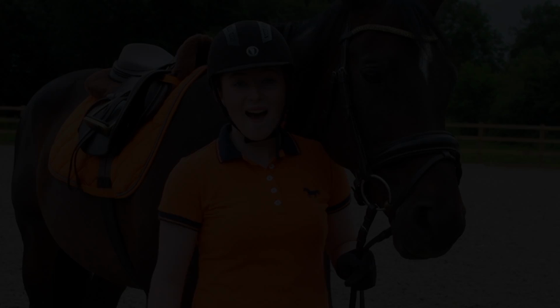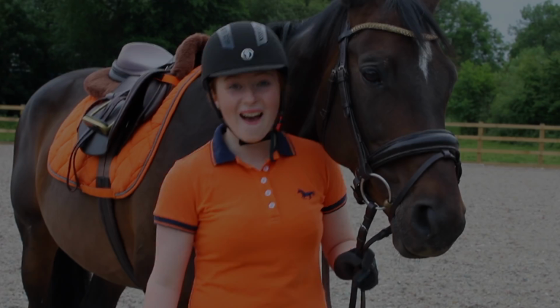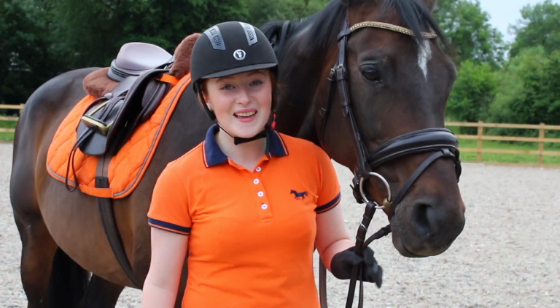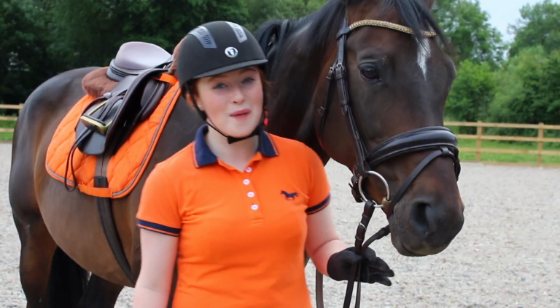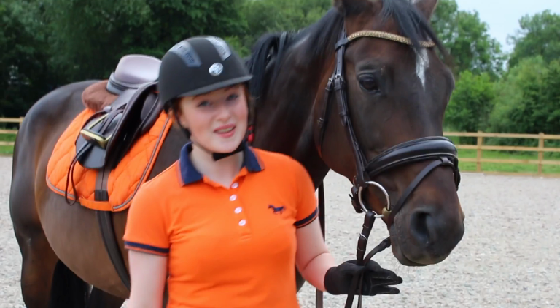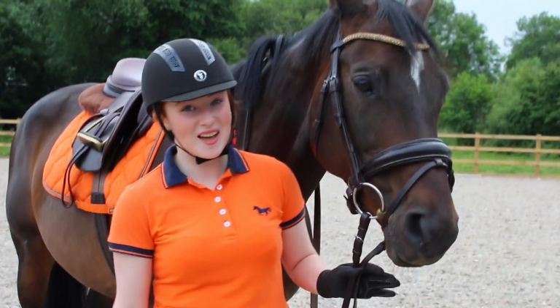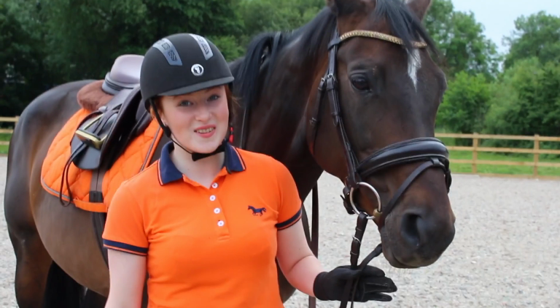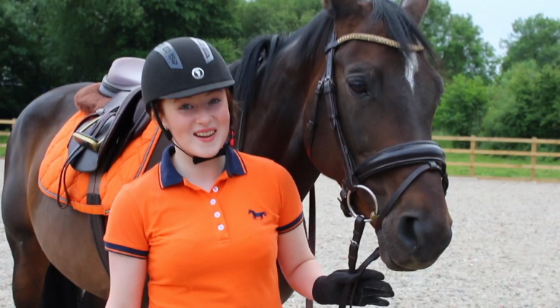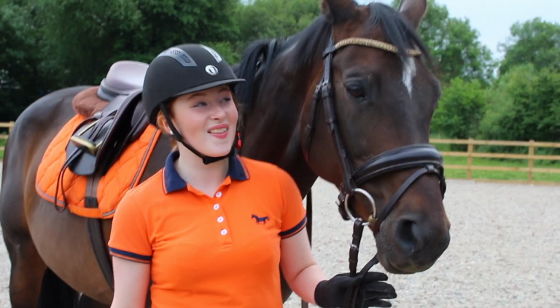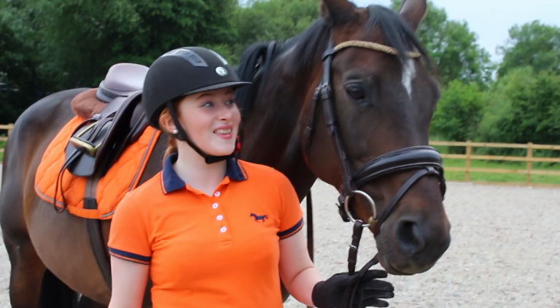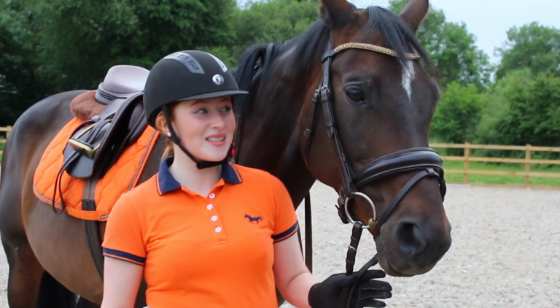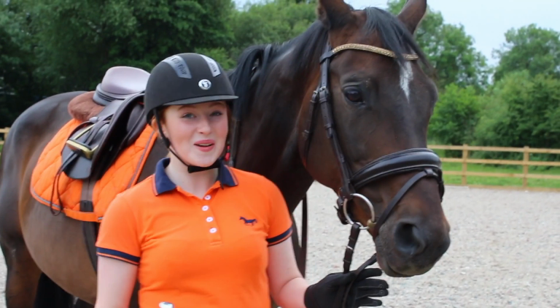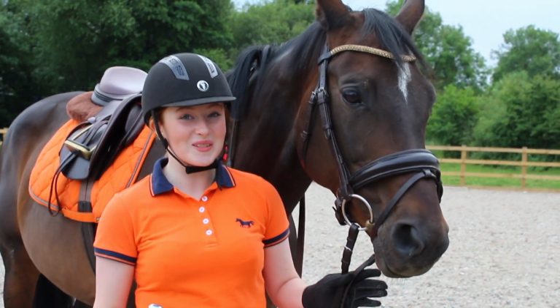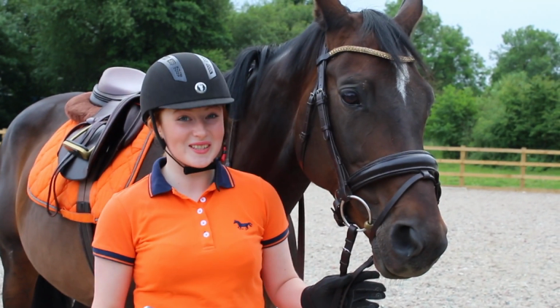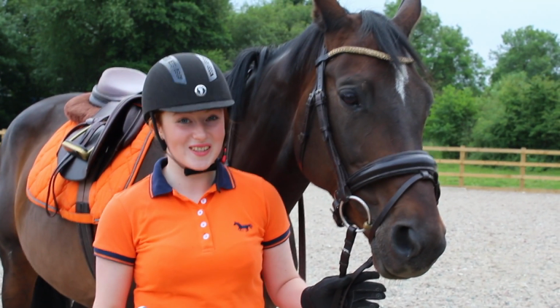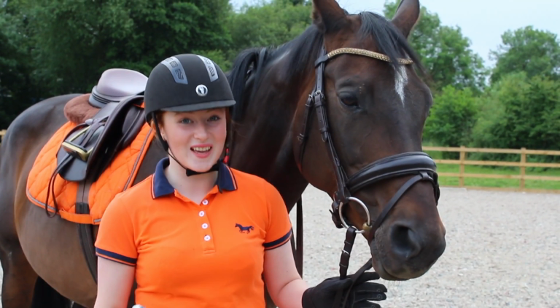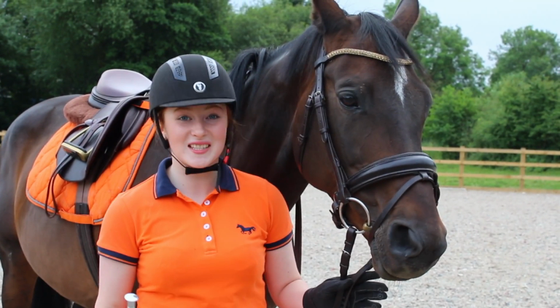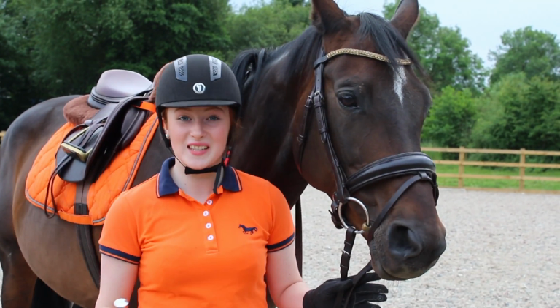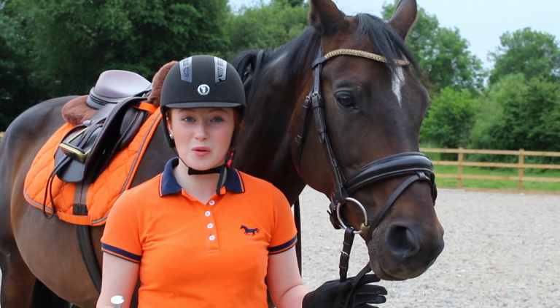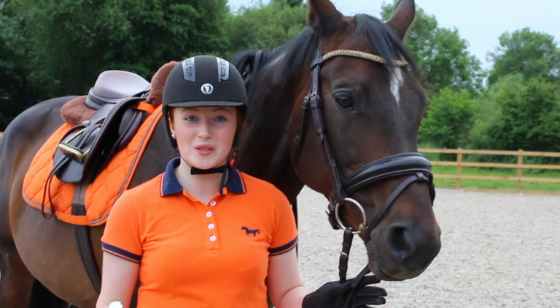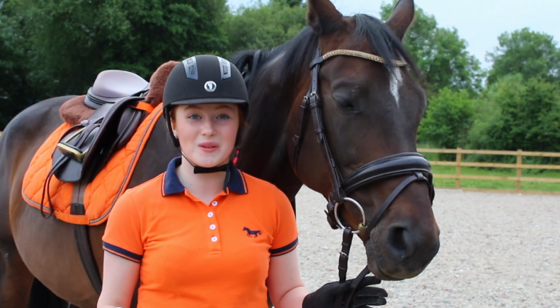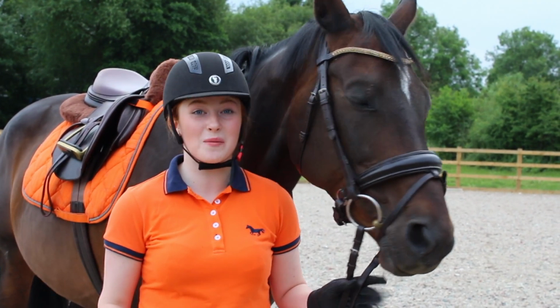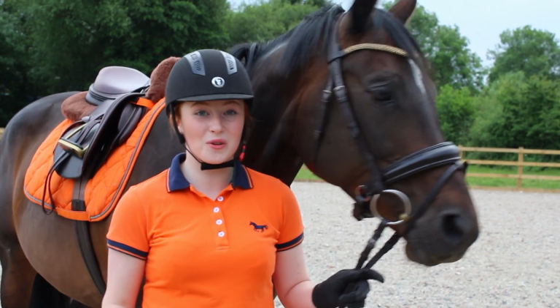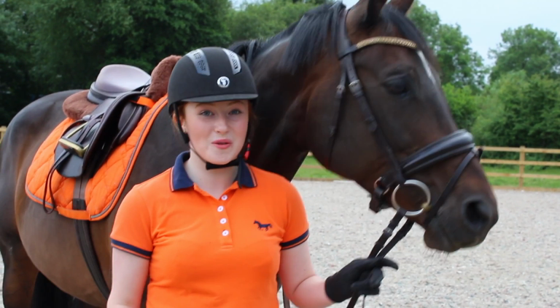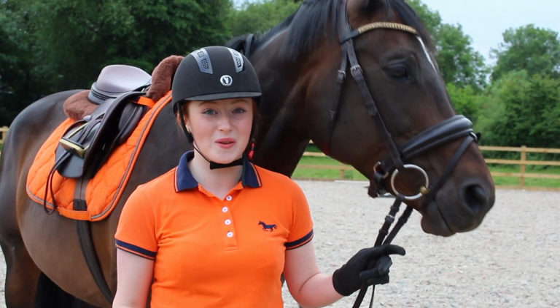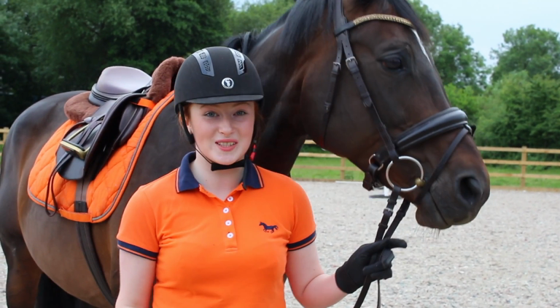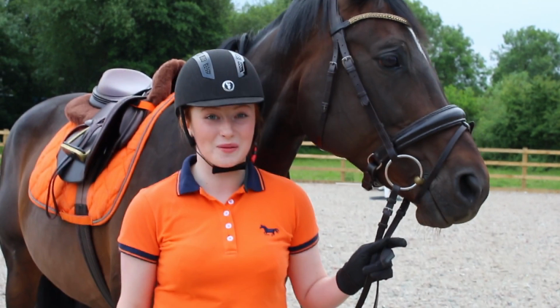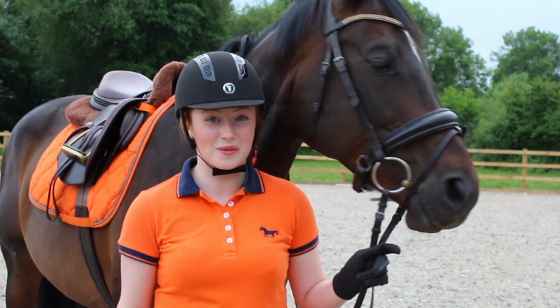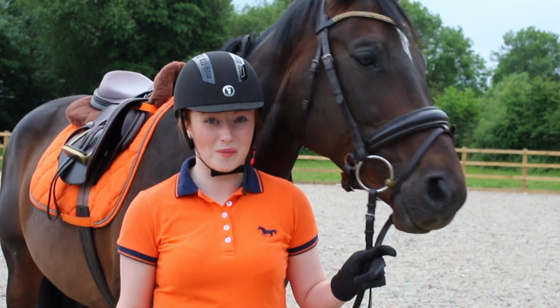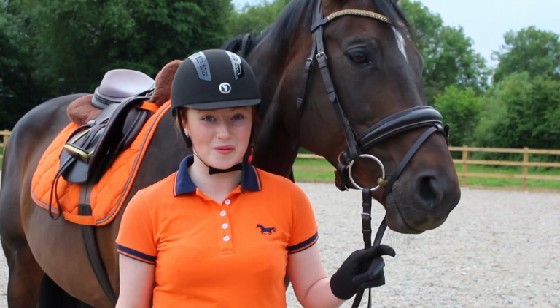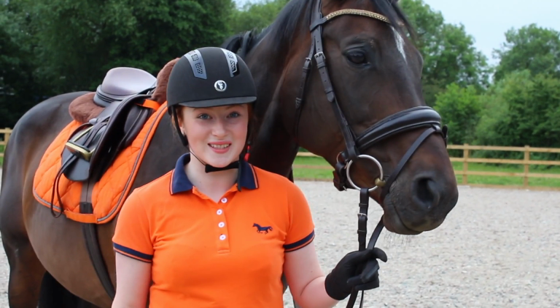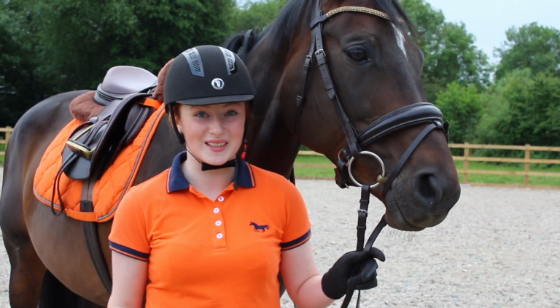I'm at the yard right now and this is my horse Katrina, and today we'll be doing Improve Your Pony's Jump with Robert Whittaker.